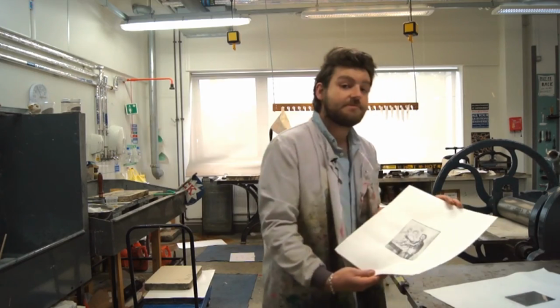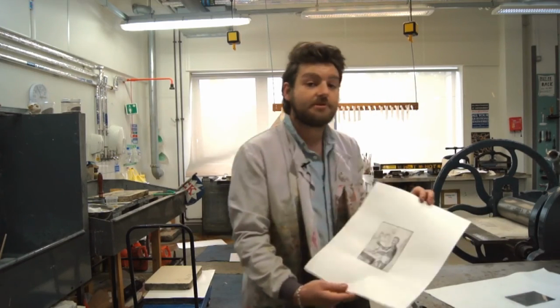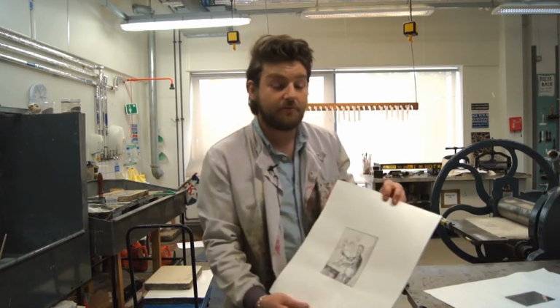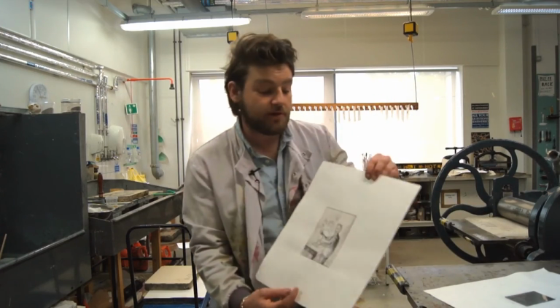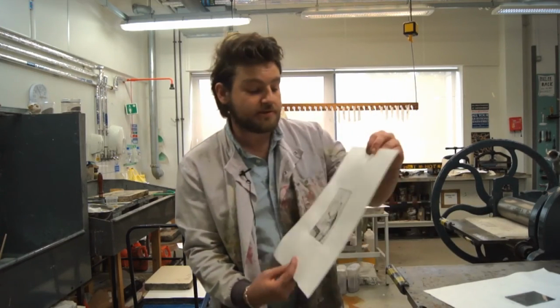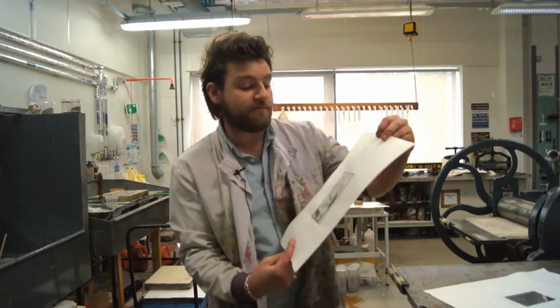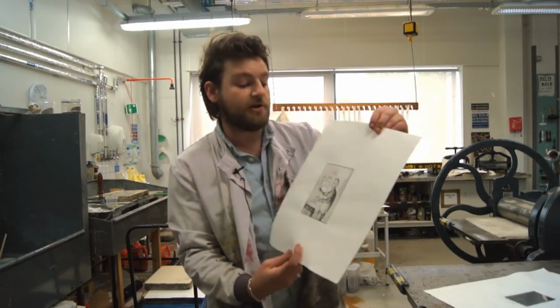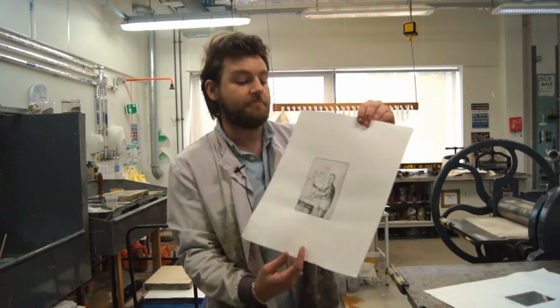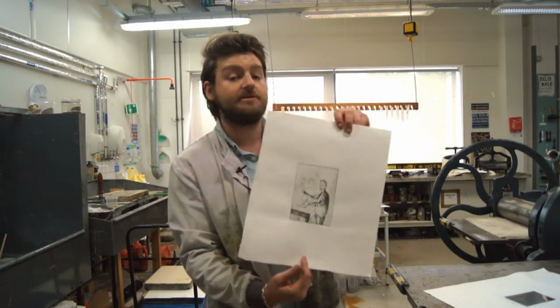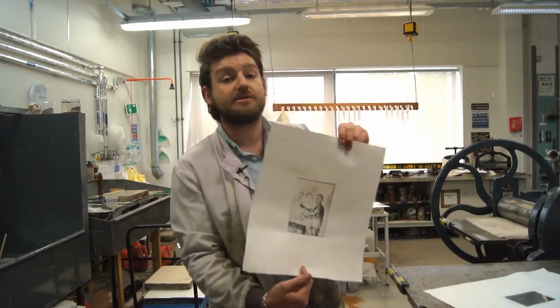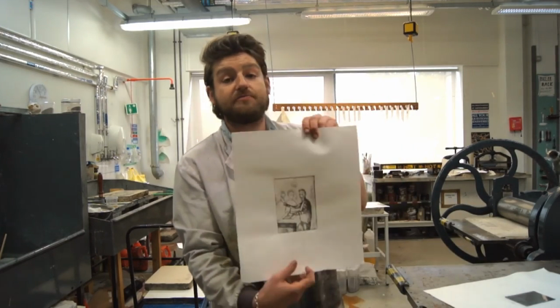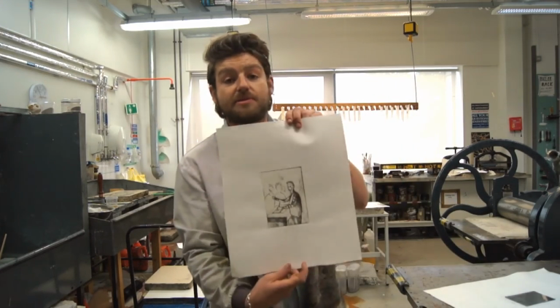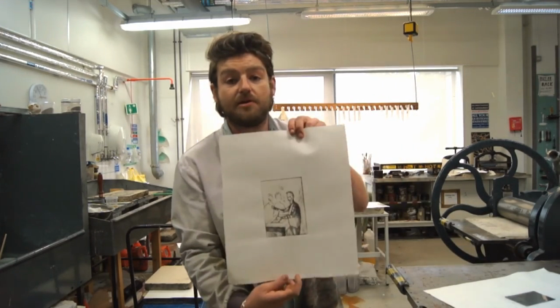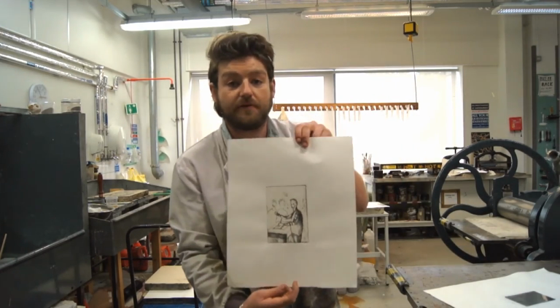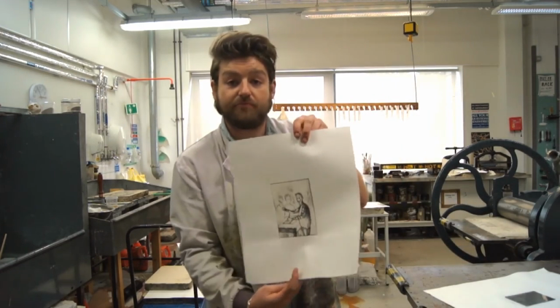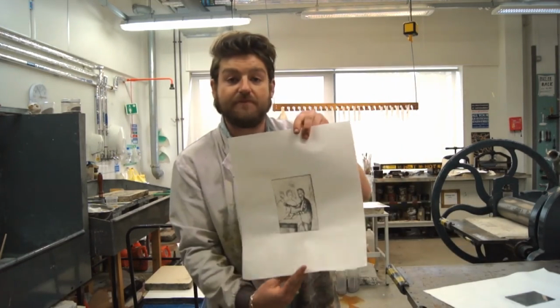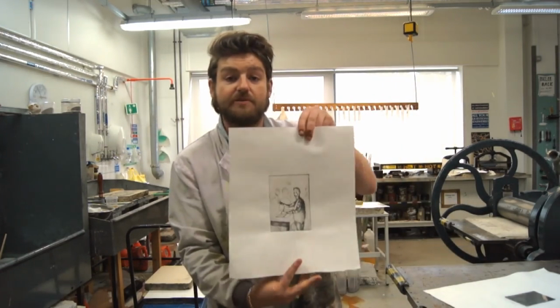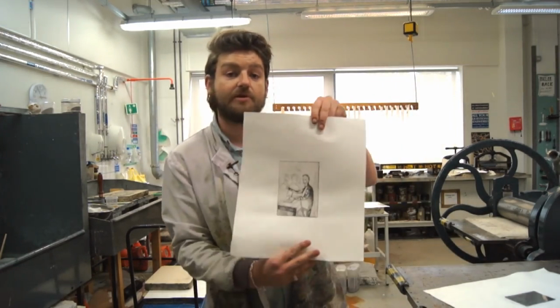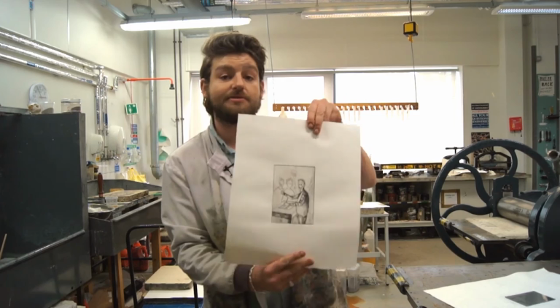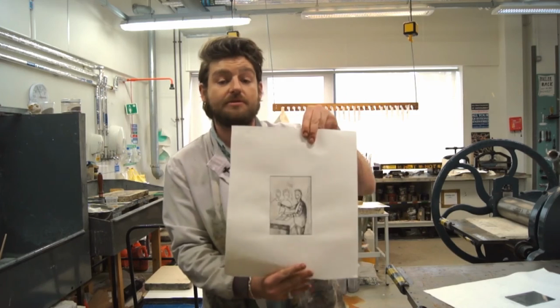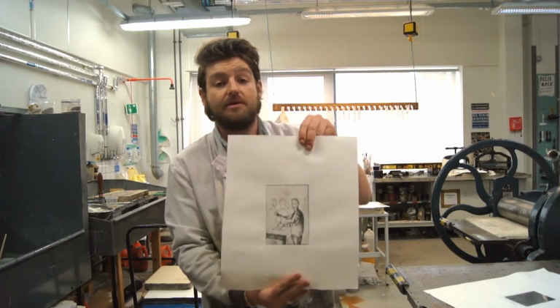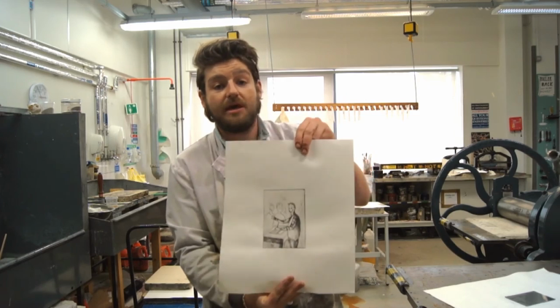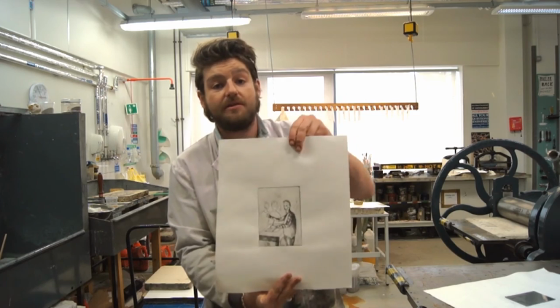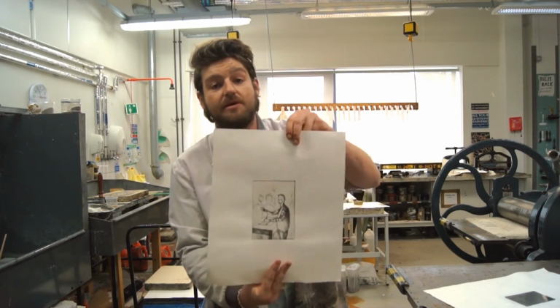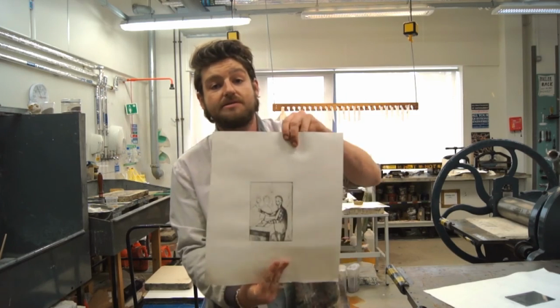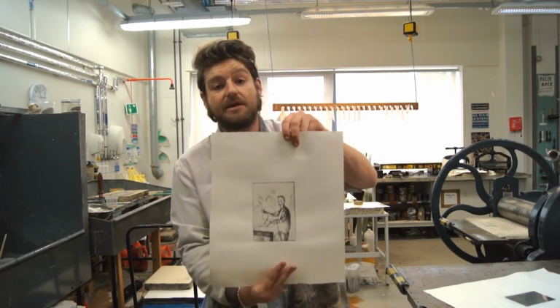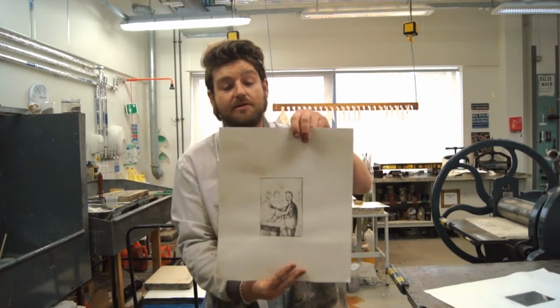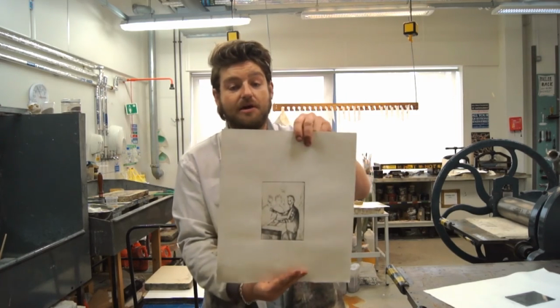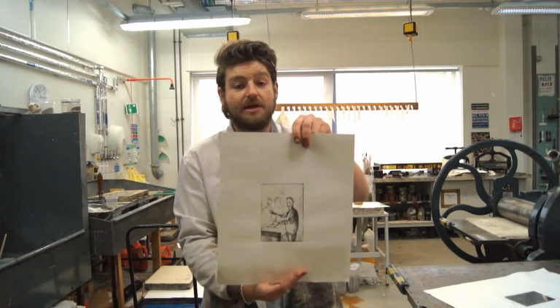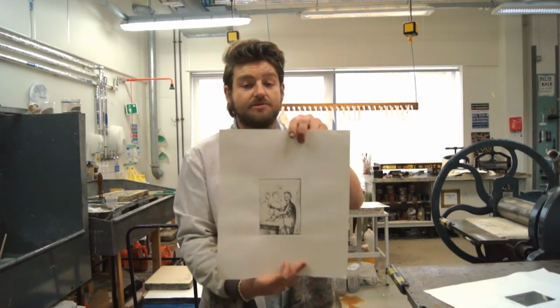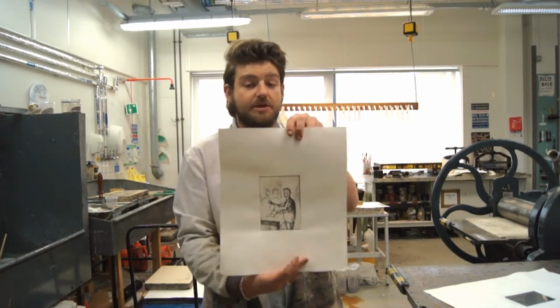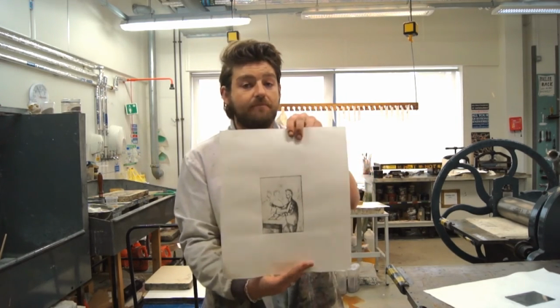Here is the final piece — this is the result of a brief introduction into zinc line etching.